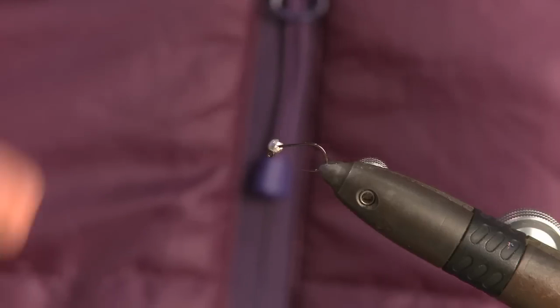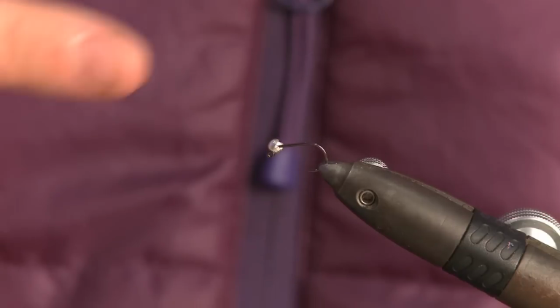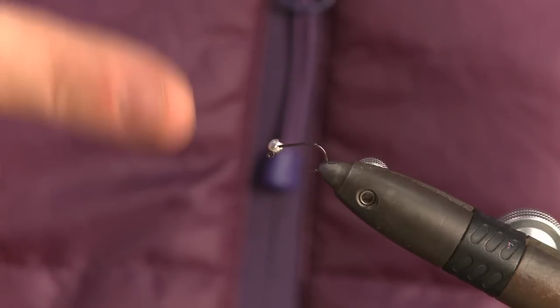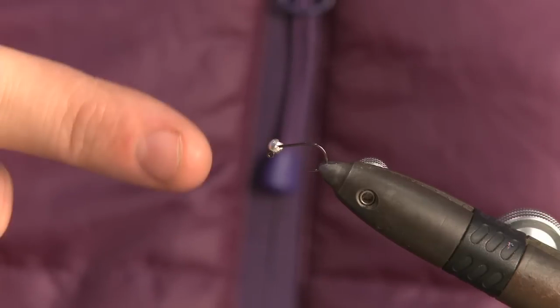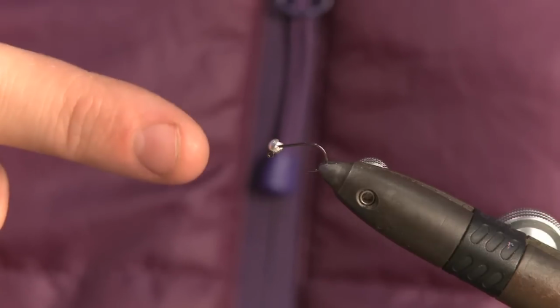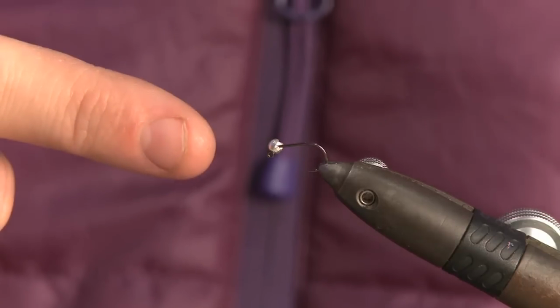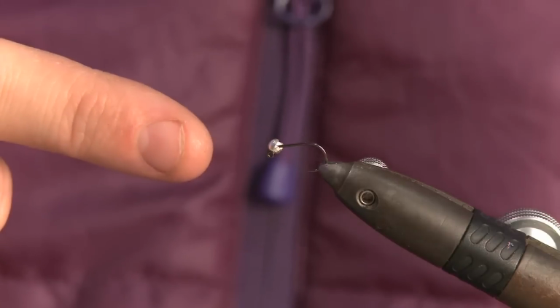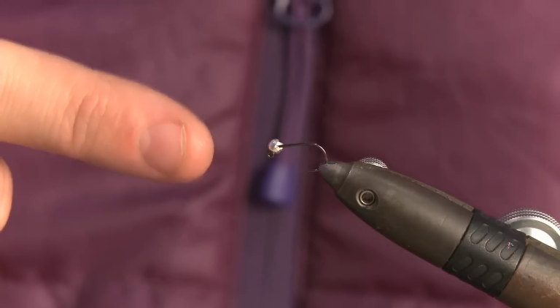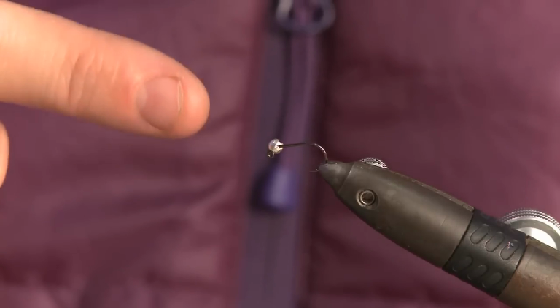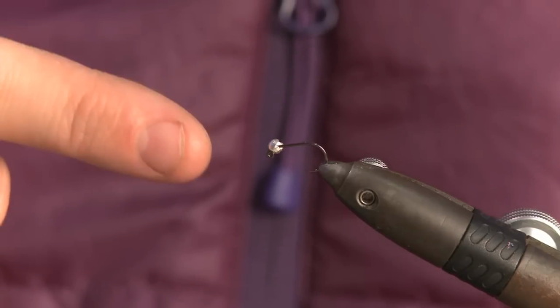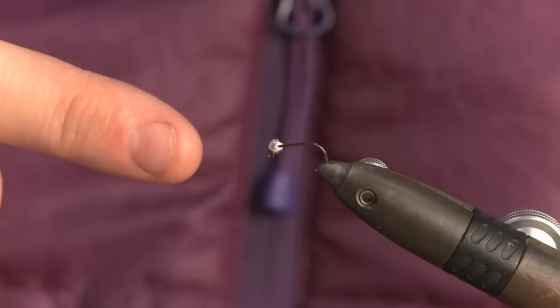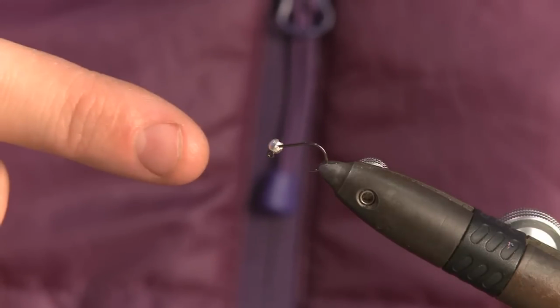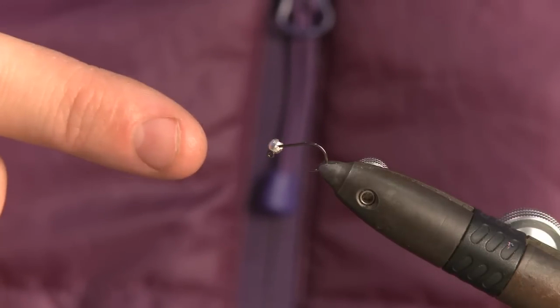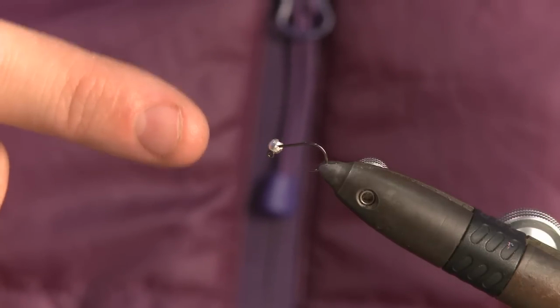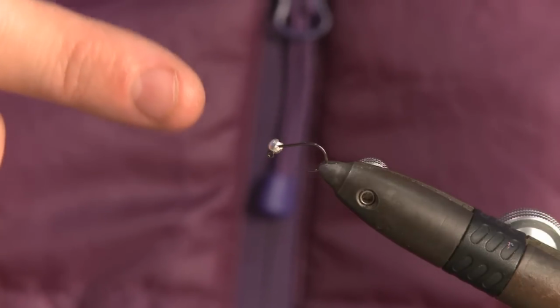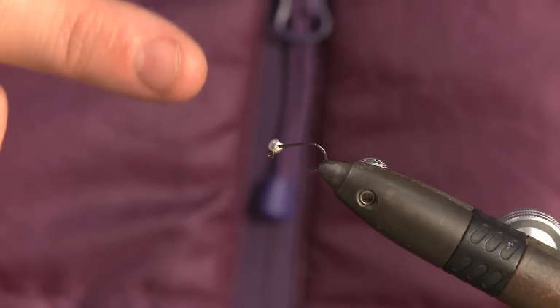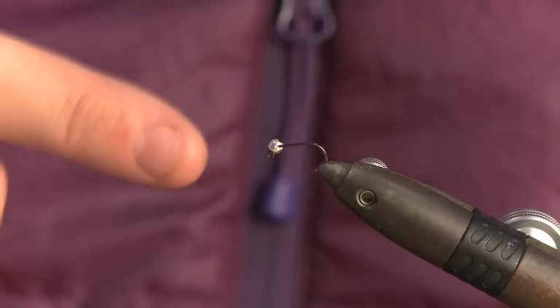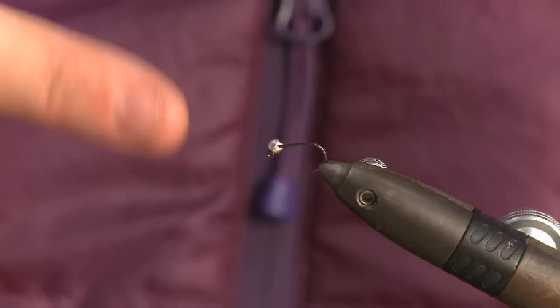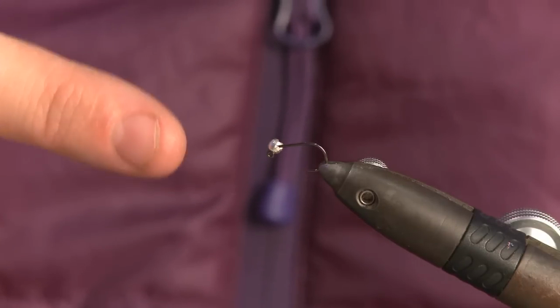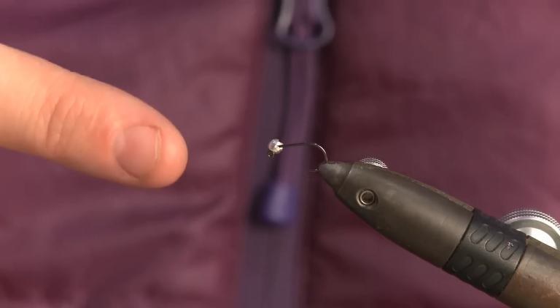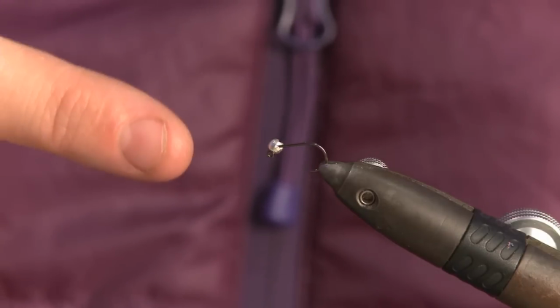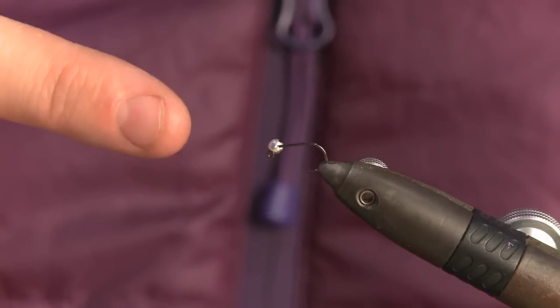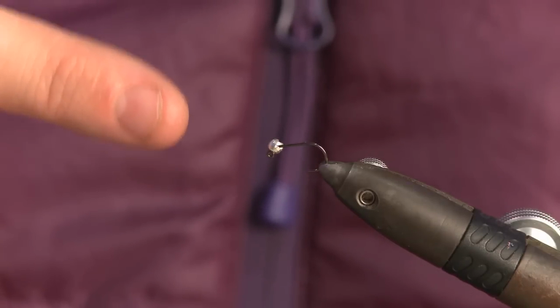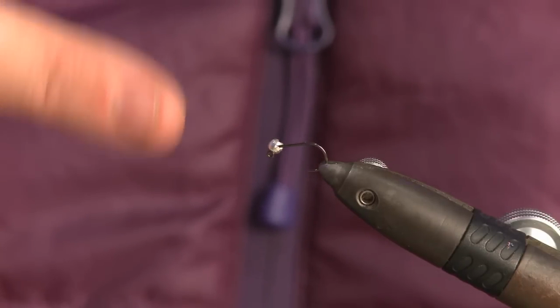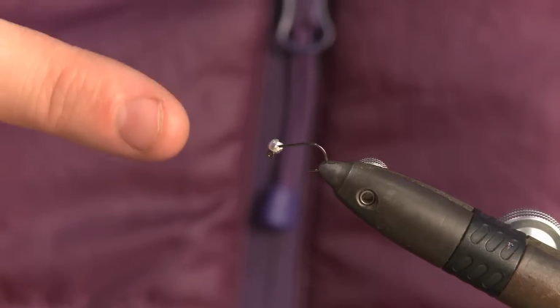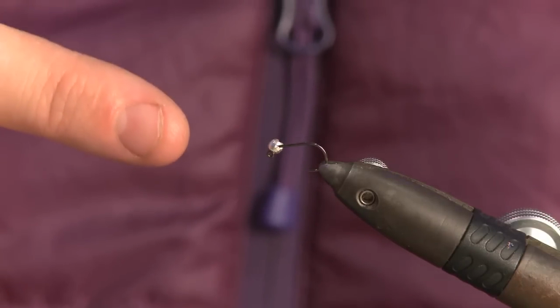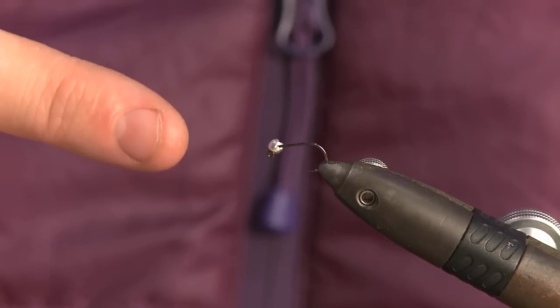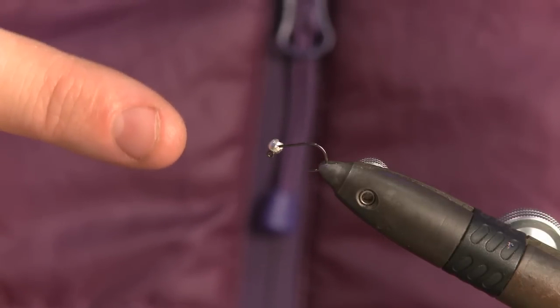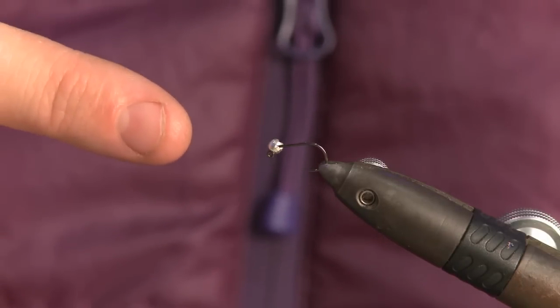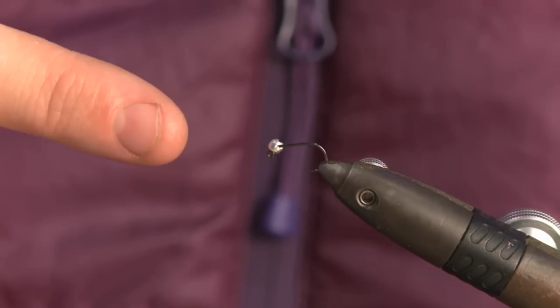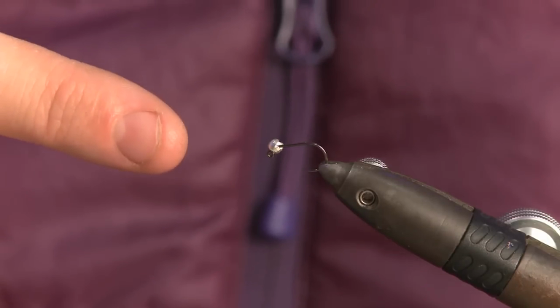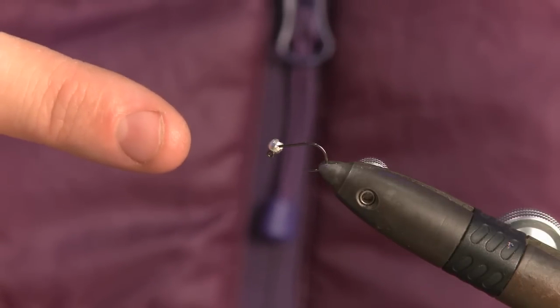My hook choice for today is a jig hook — this is a size 14 and I've got a 3mm tungsten bead on there.